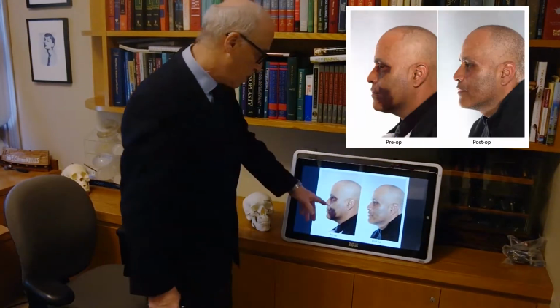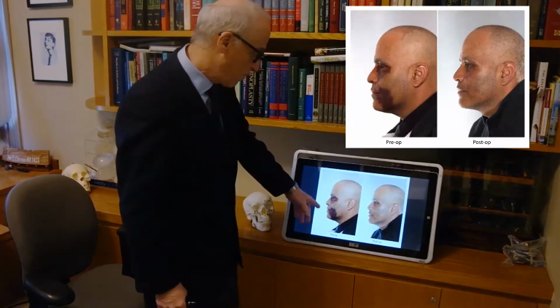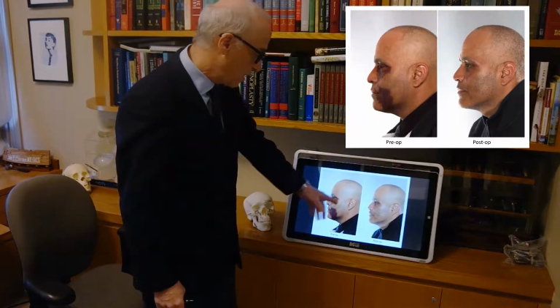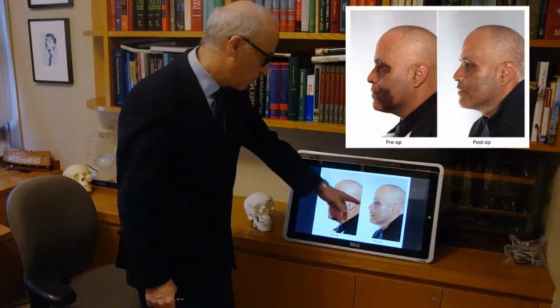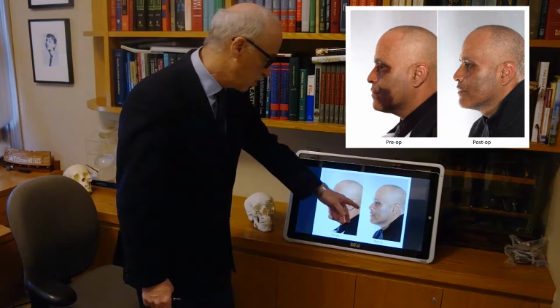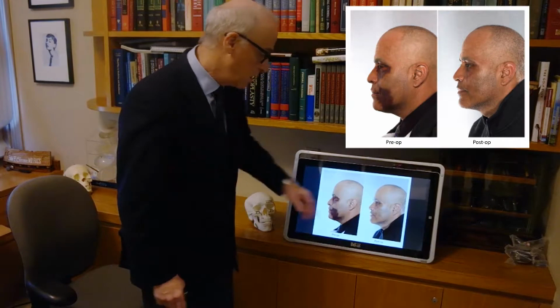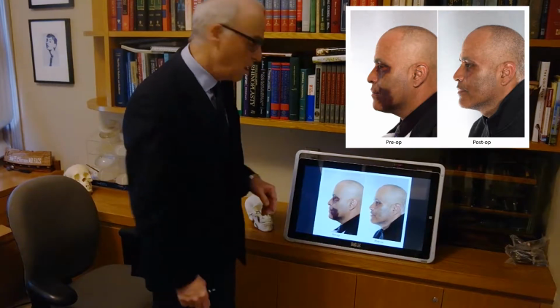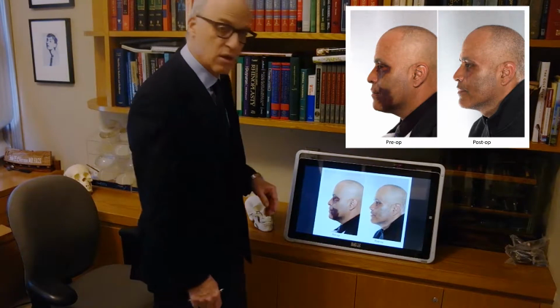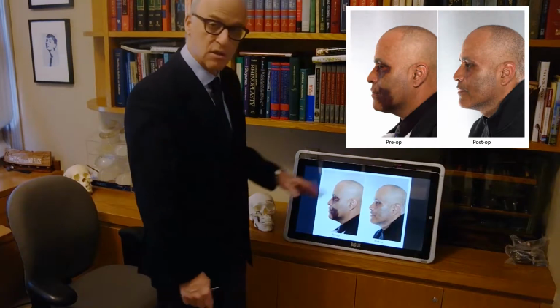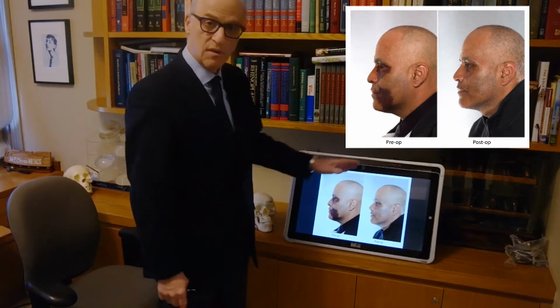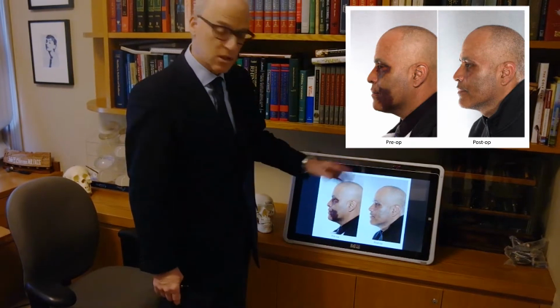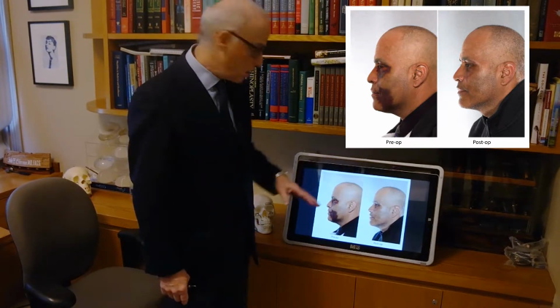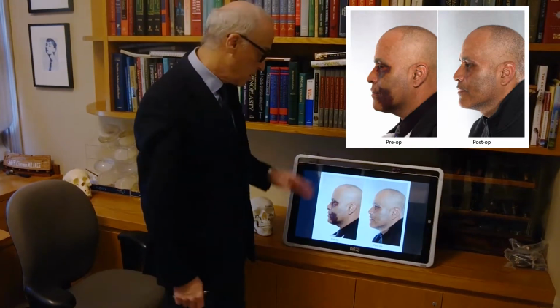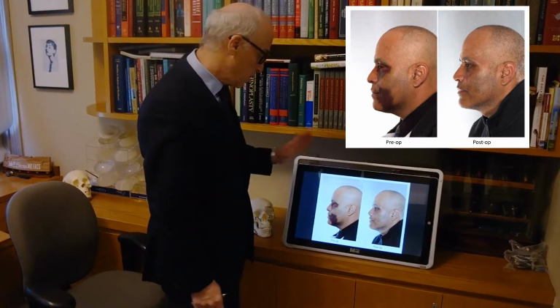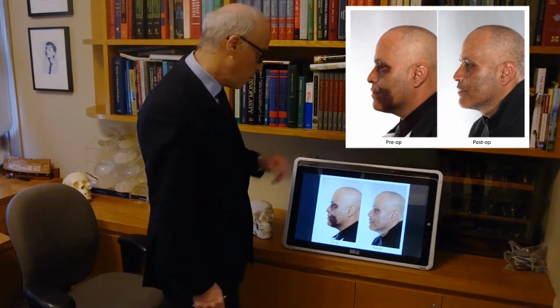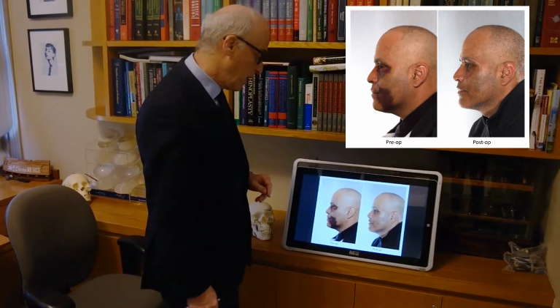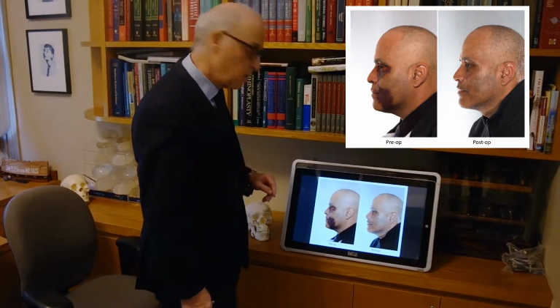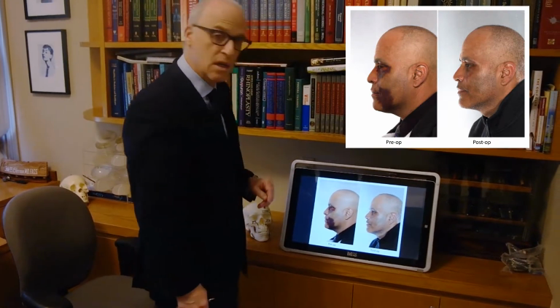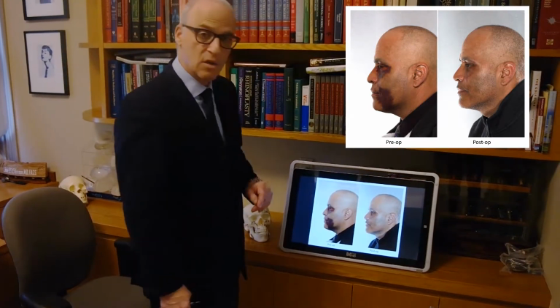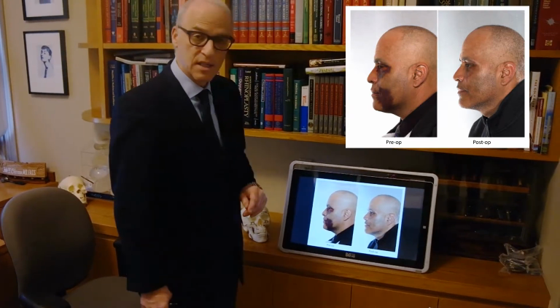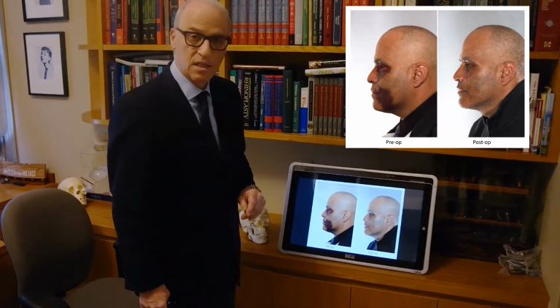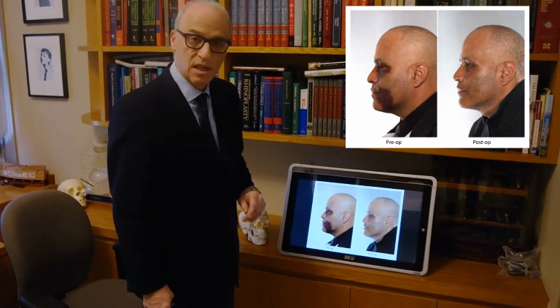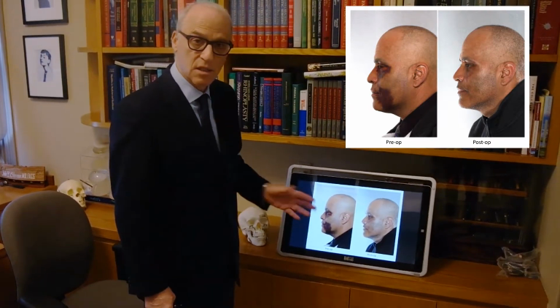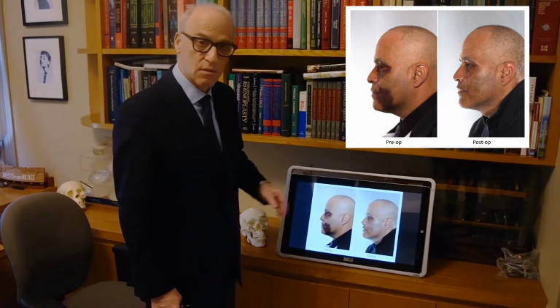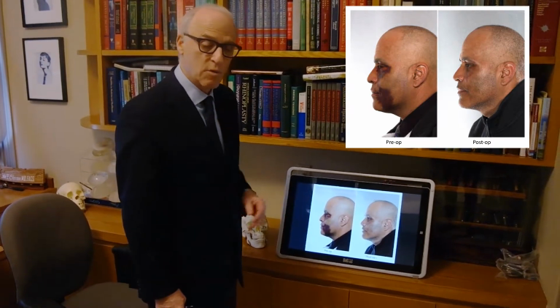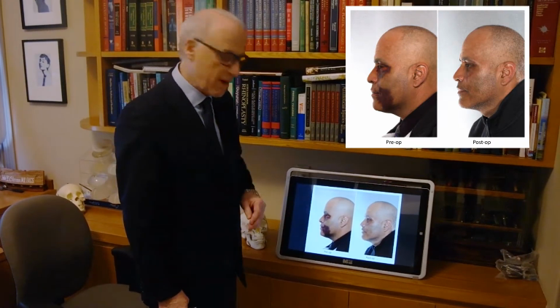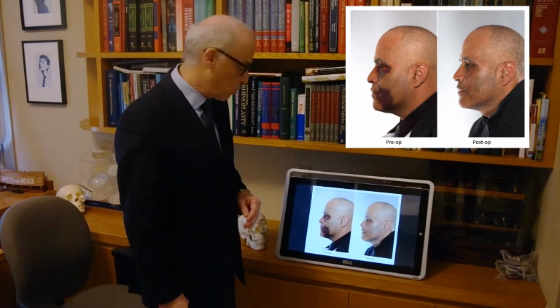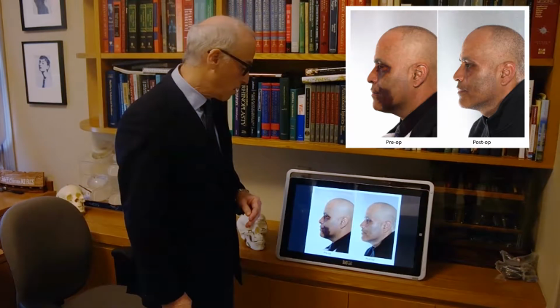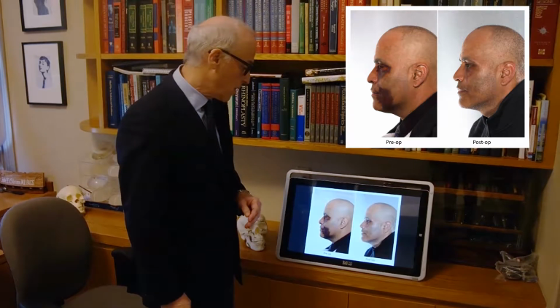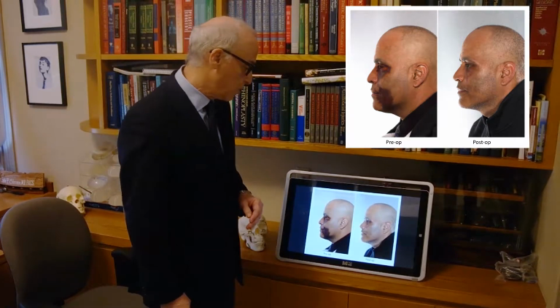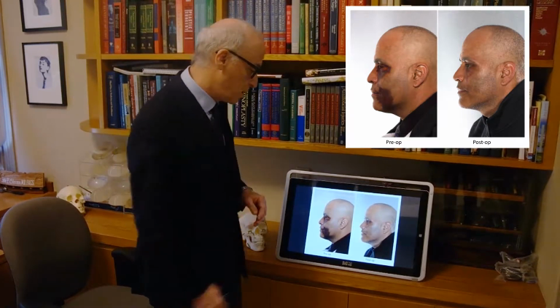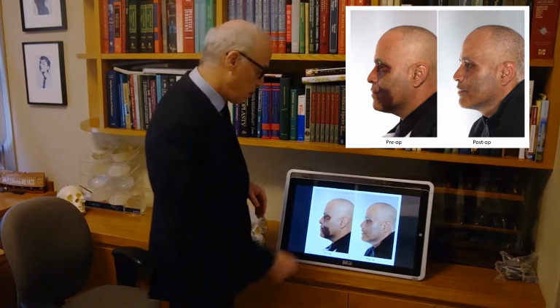Two and a half weeks after surgery: good cheek function, no pain, no tenderness, and he's almost back to work at the police department.